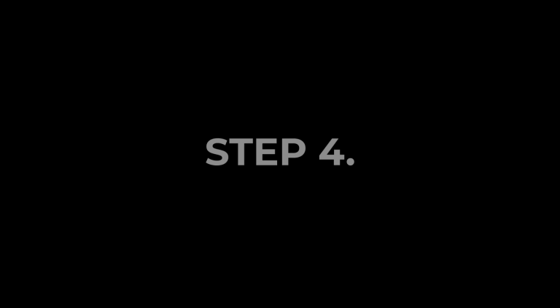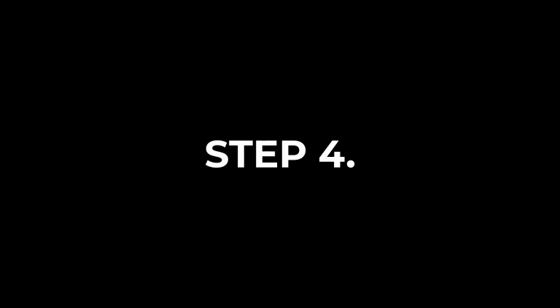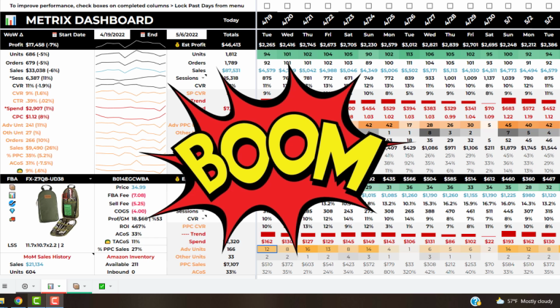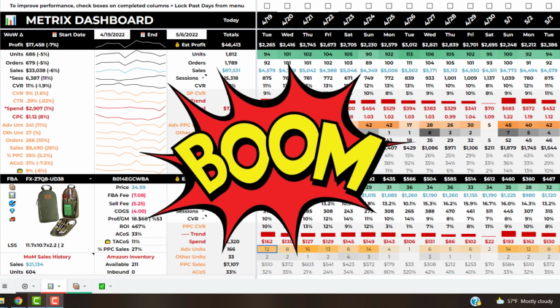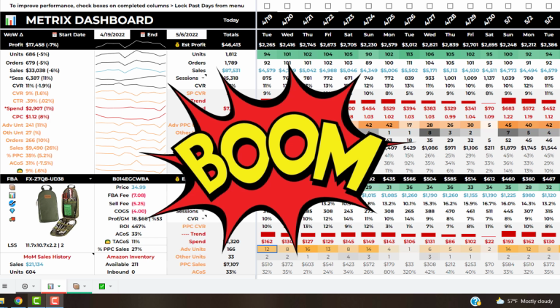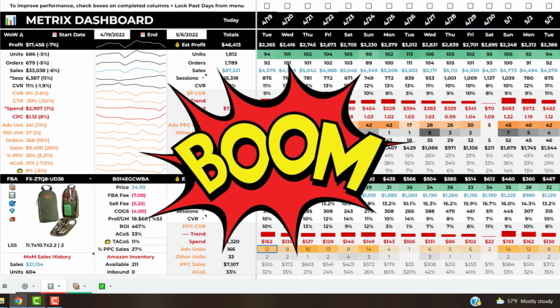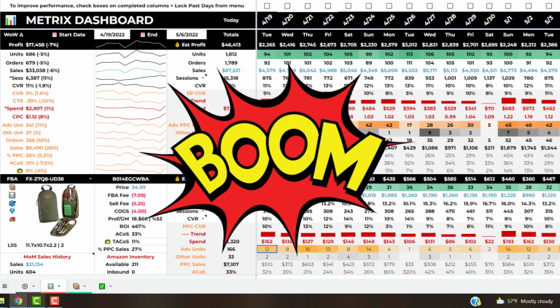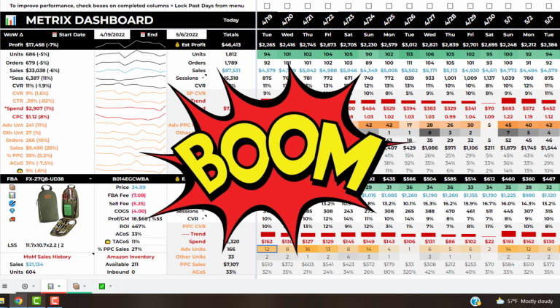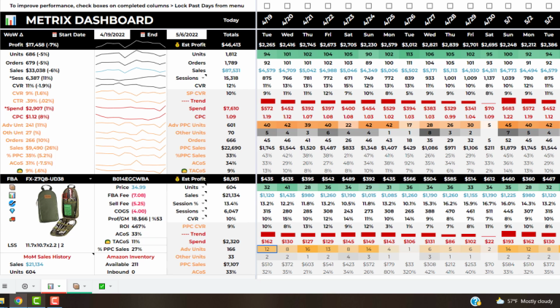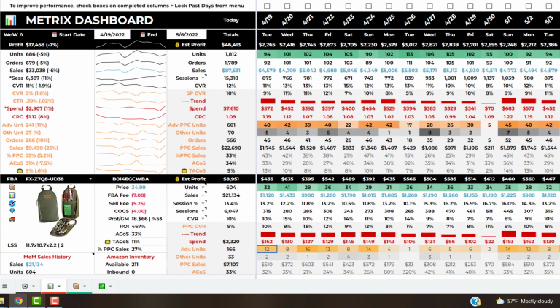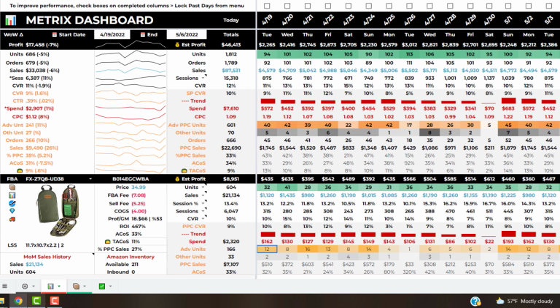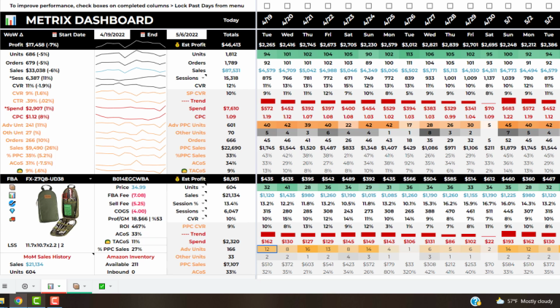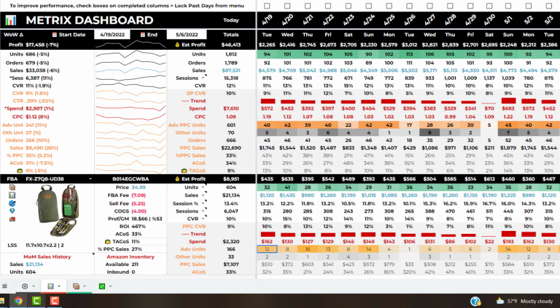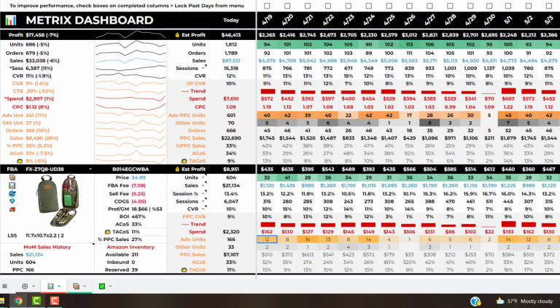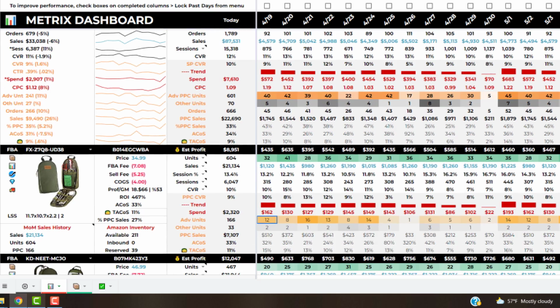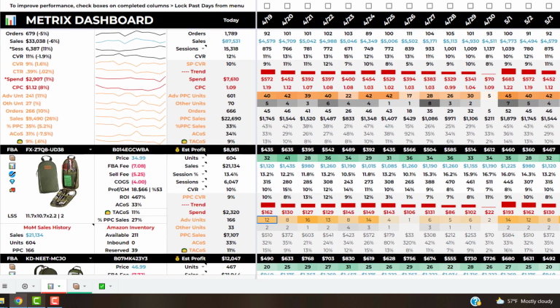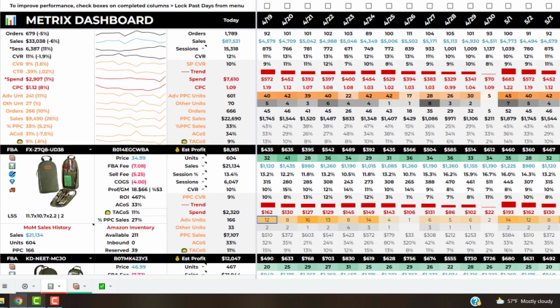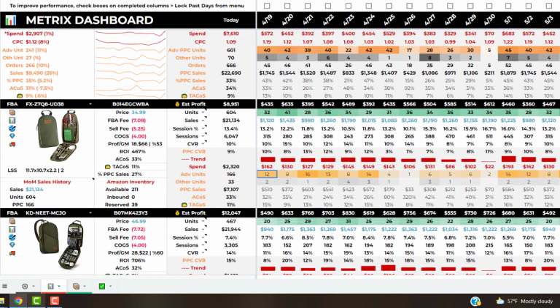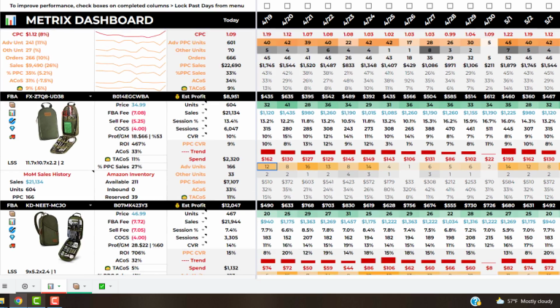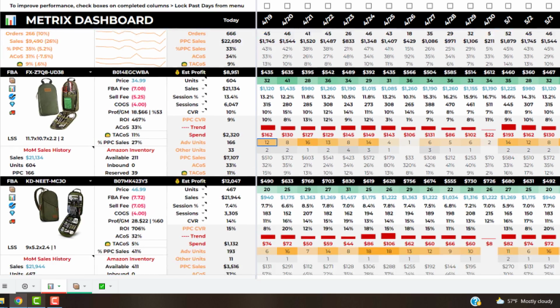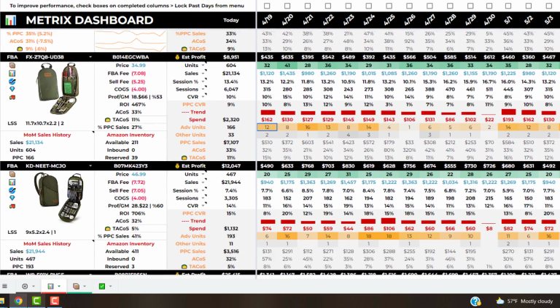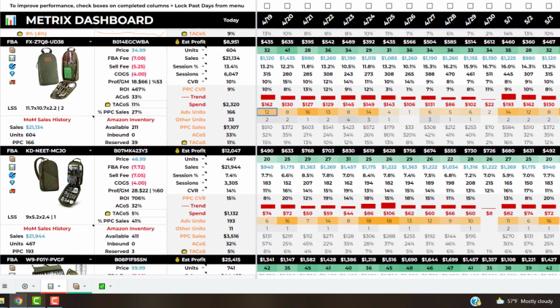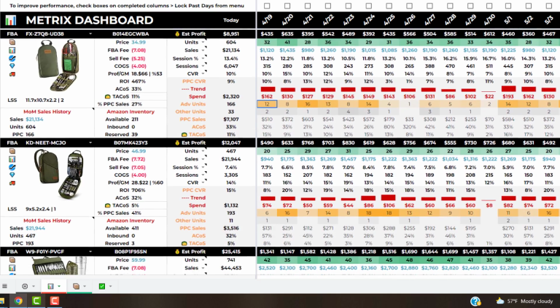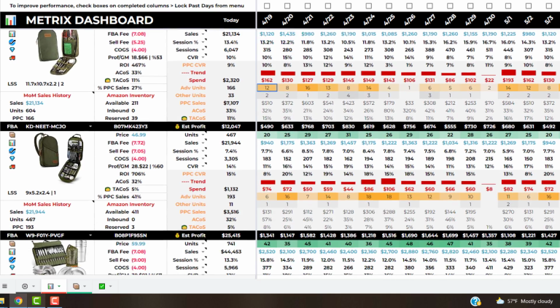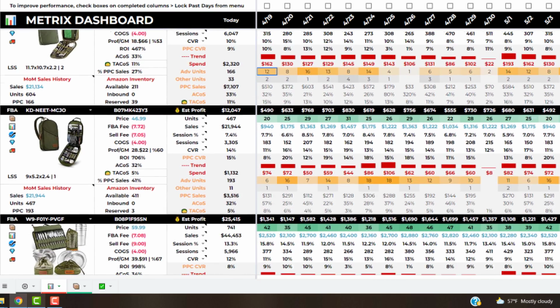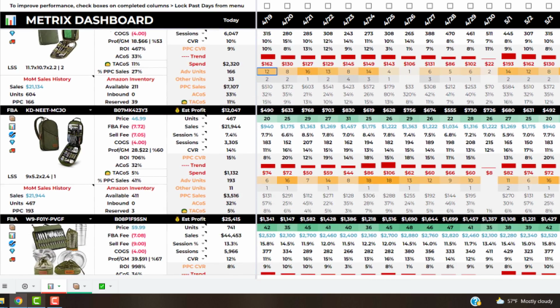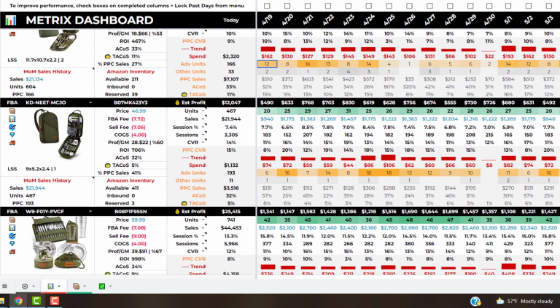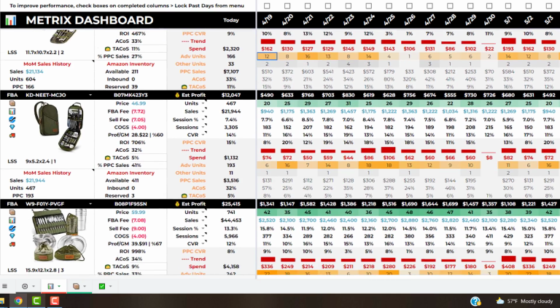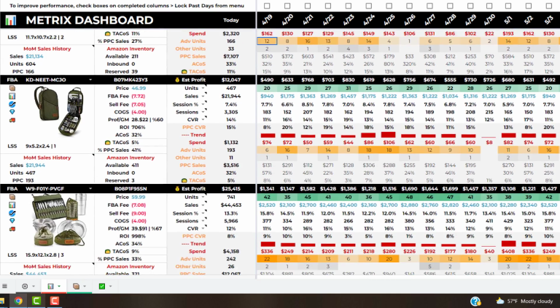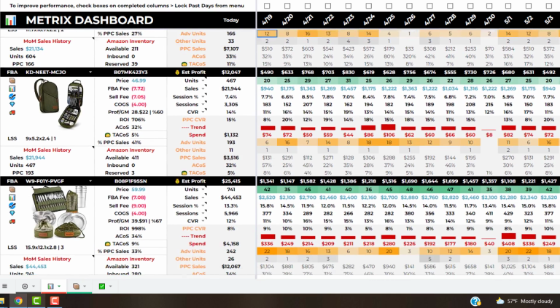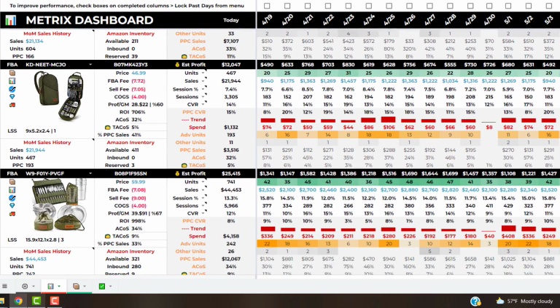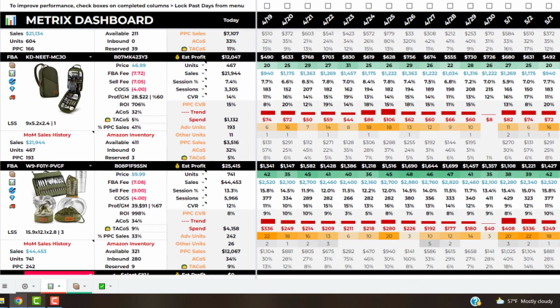Step four — boom! All of the data you need to manage your Amazon business on a daily basis is here. No more guessing at how your products are performing each day.